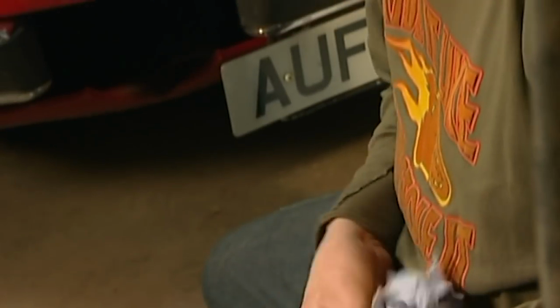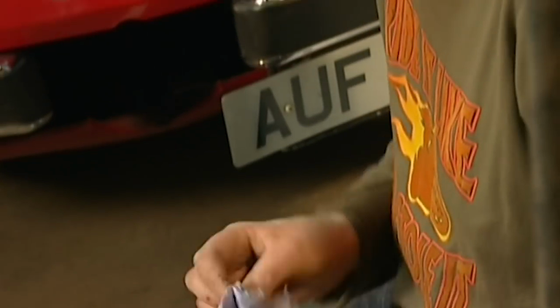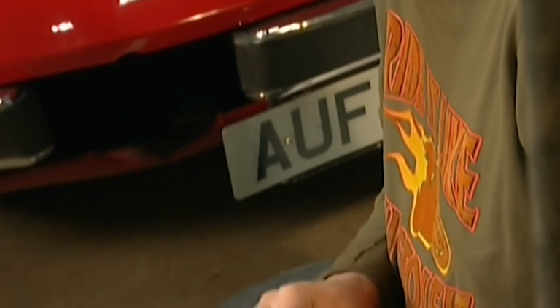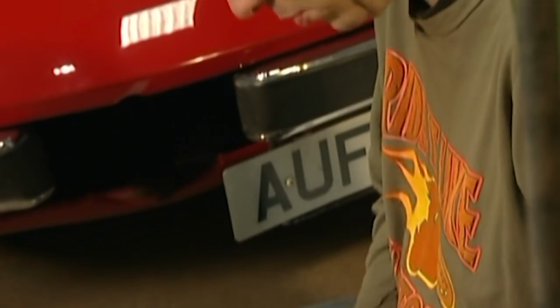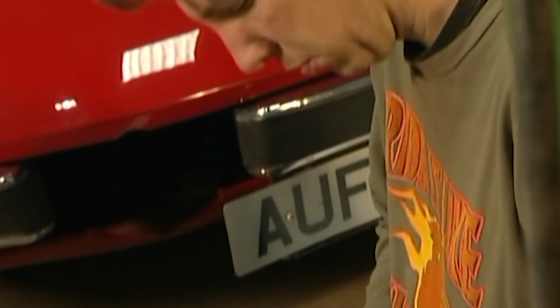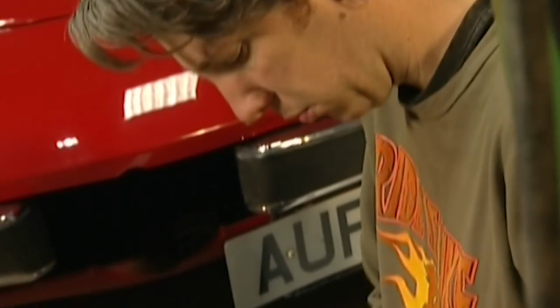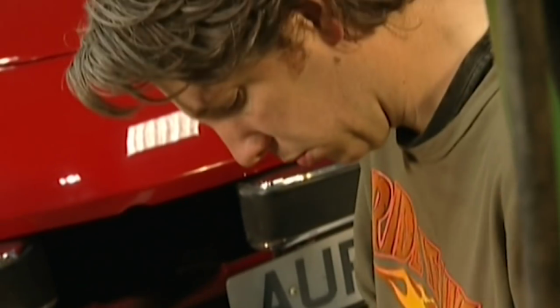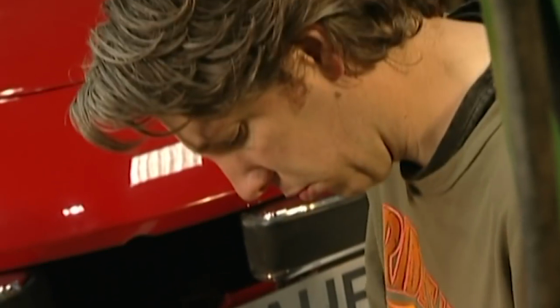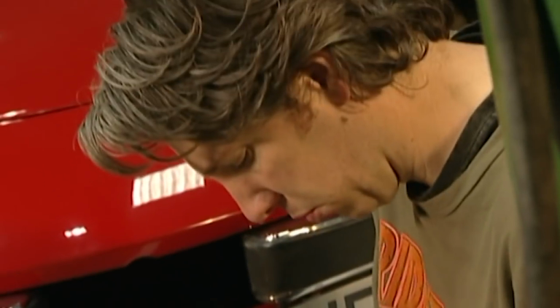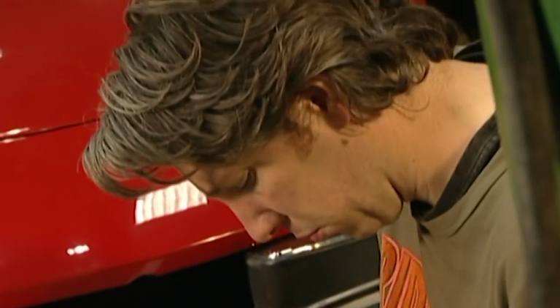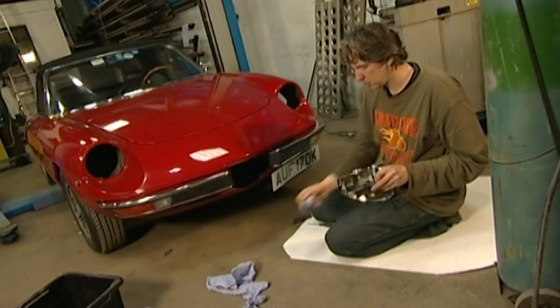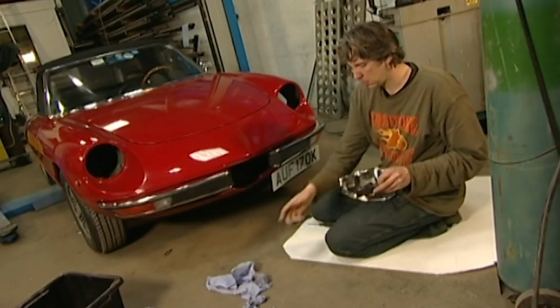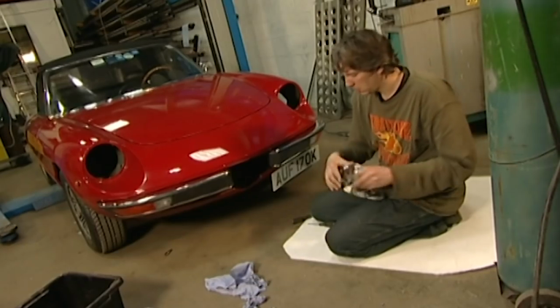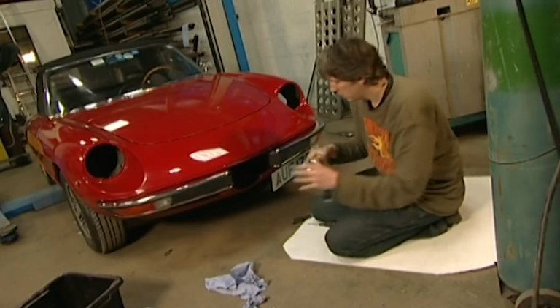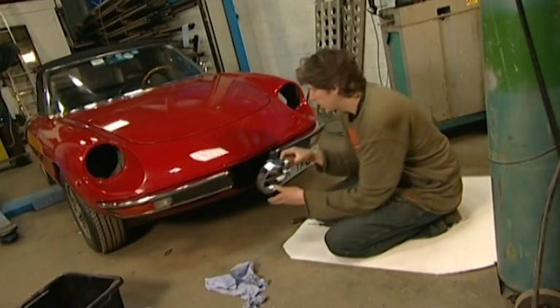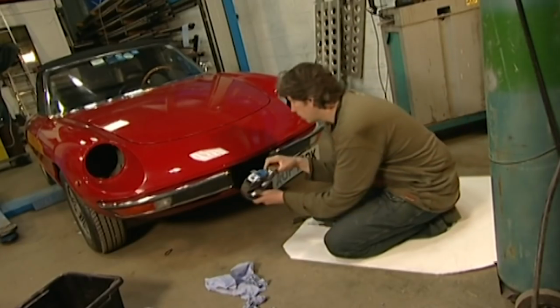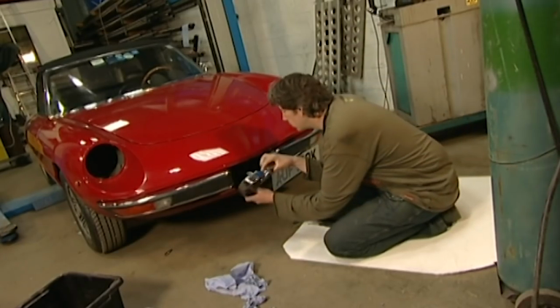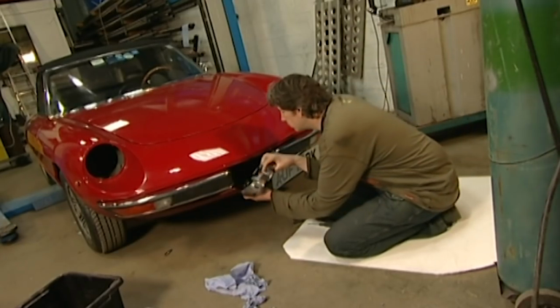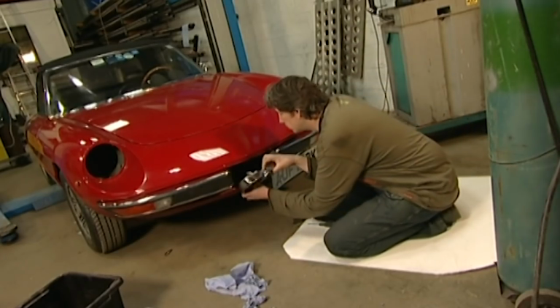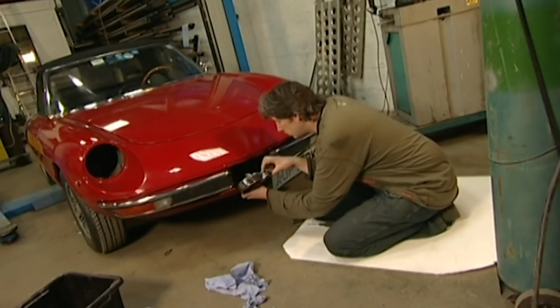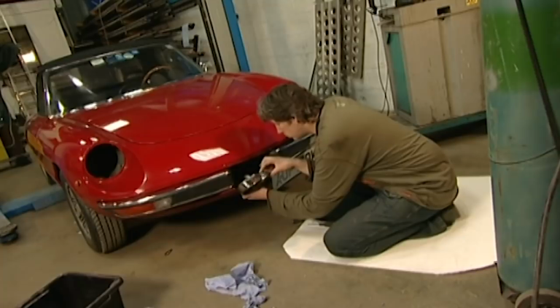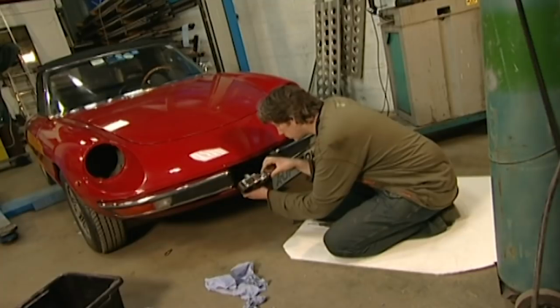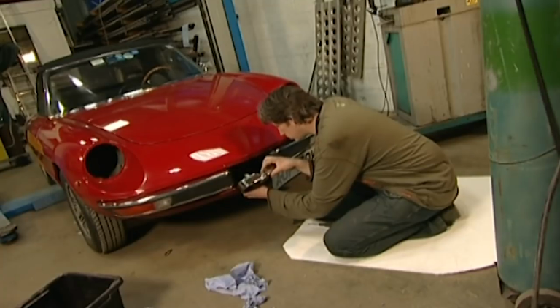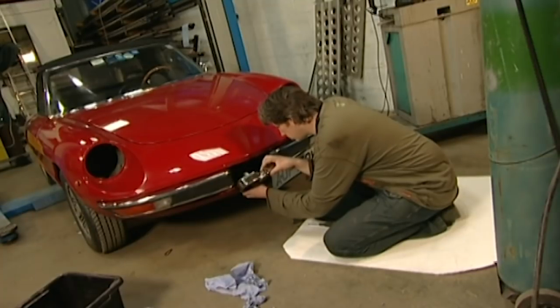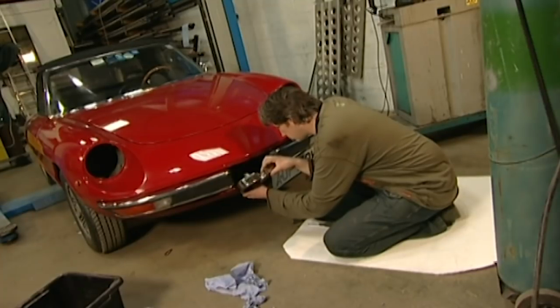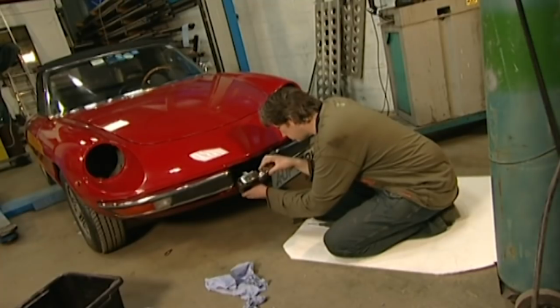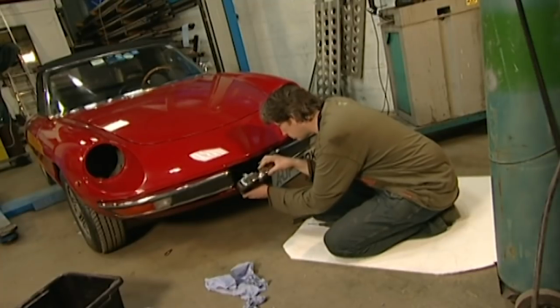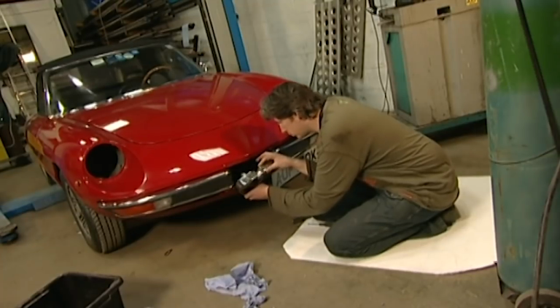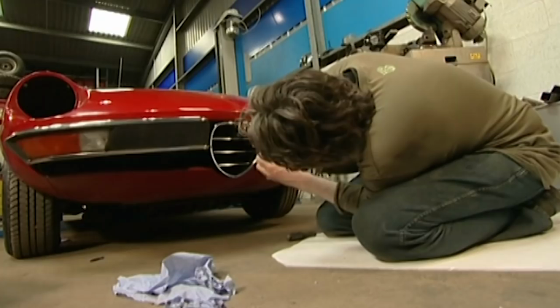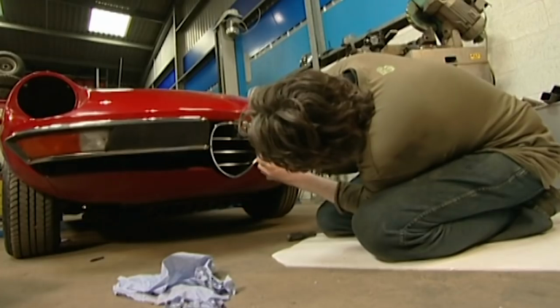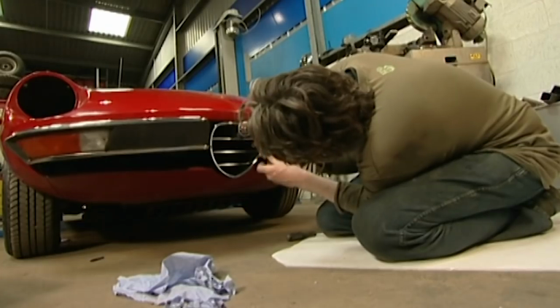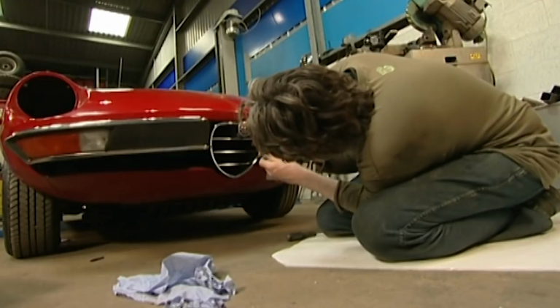The Alfa is really coming together, but I've still got to tackle those headlights. So once this trademark grille is on, that's my next job.